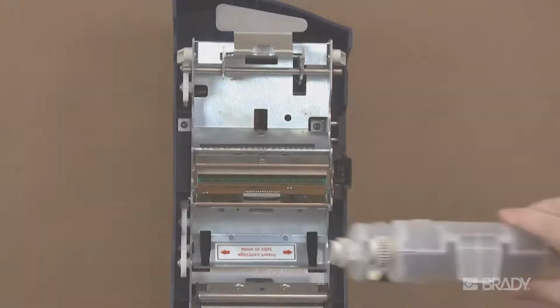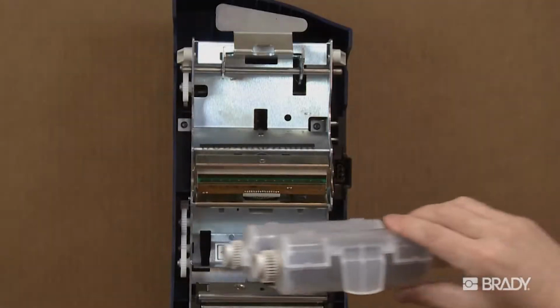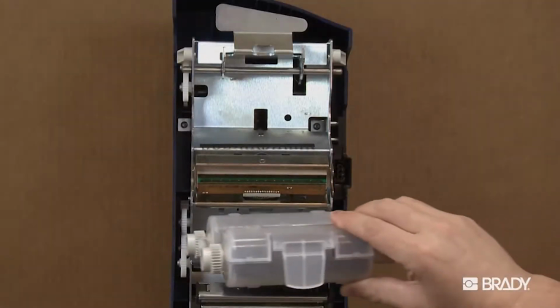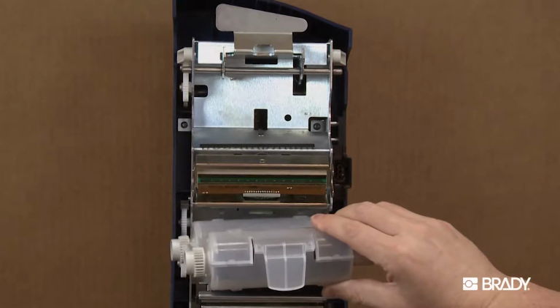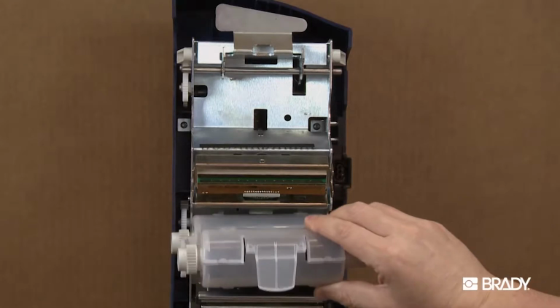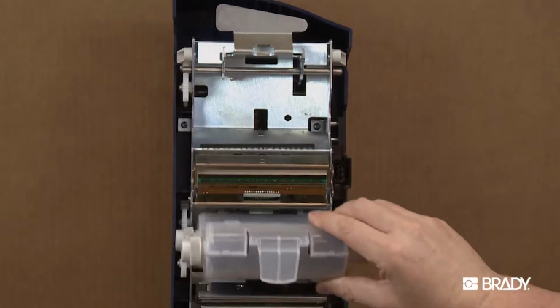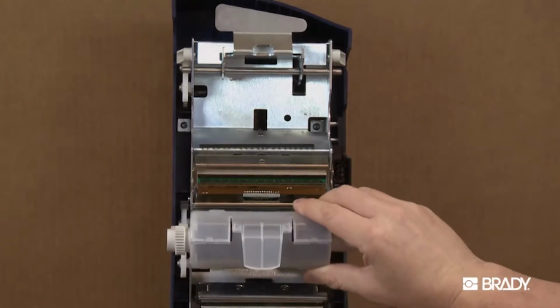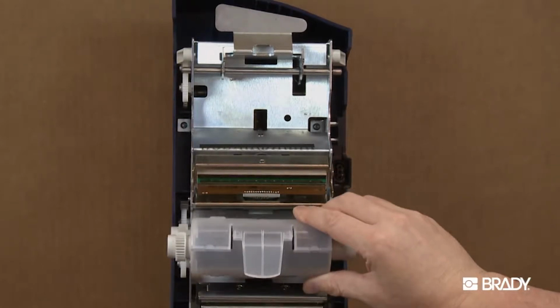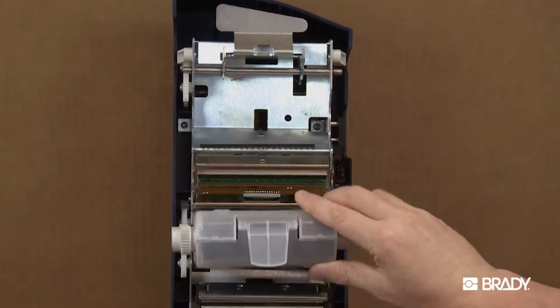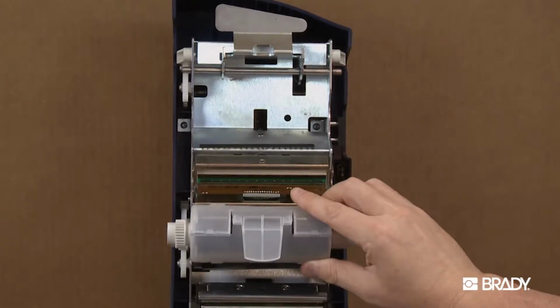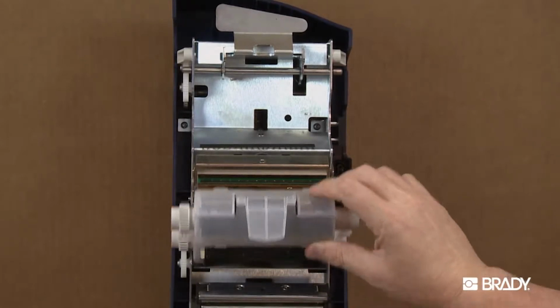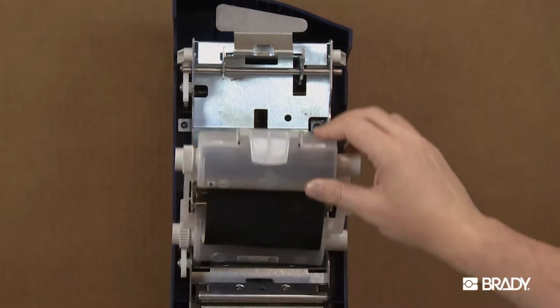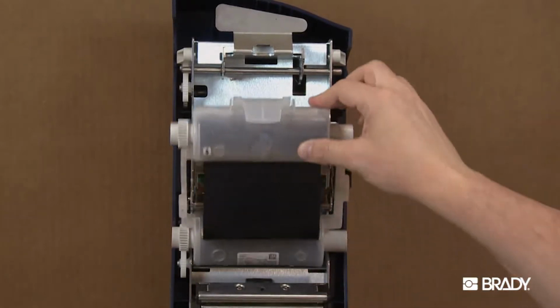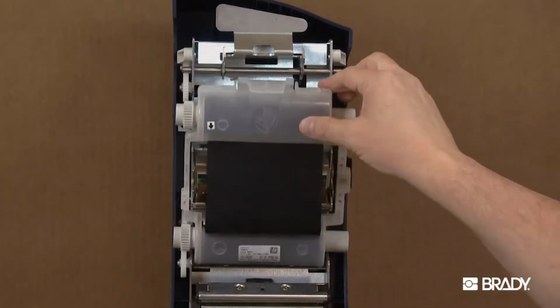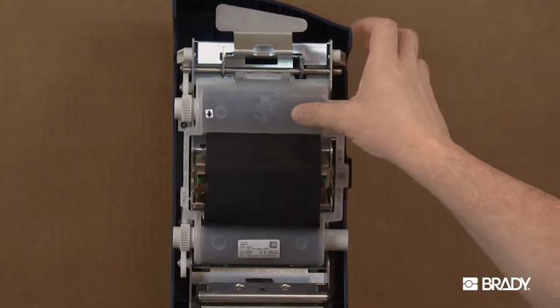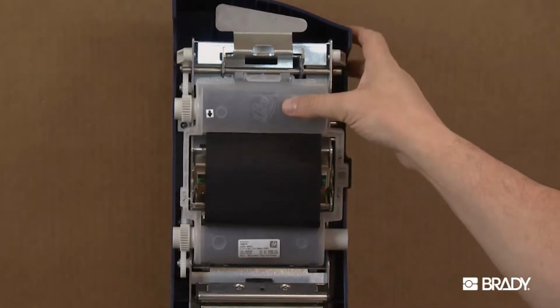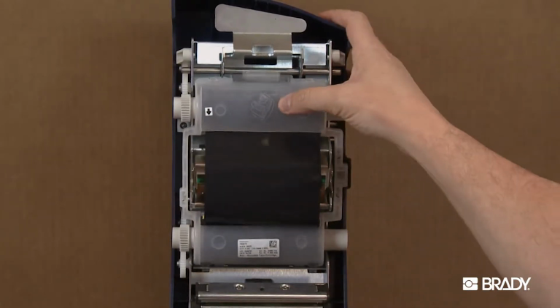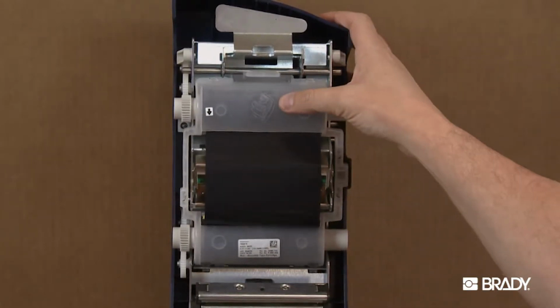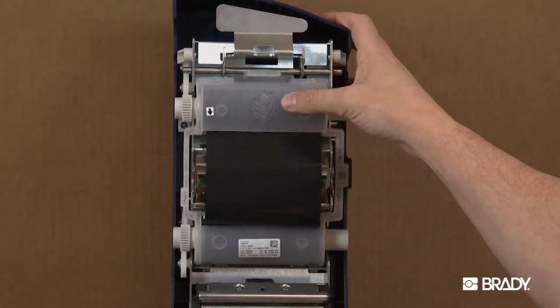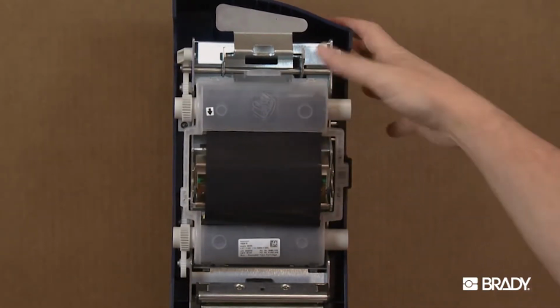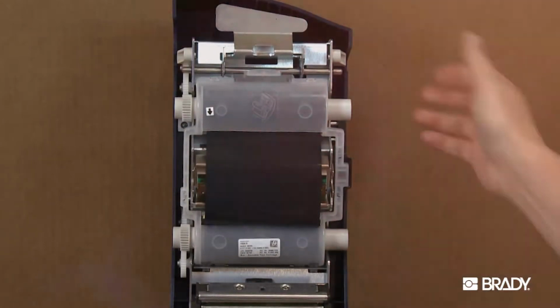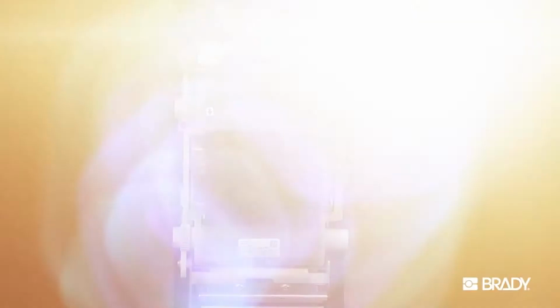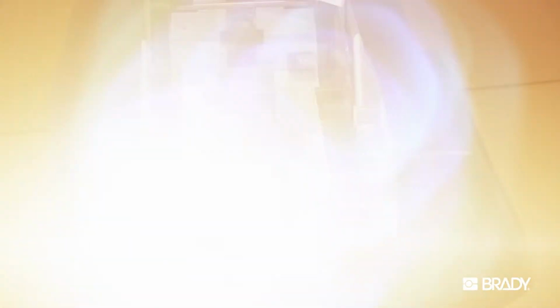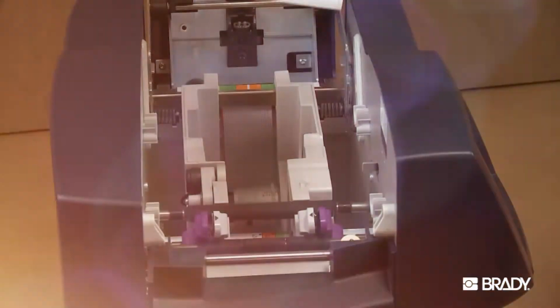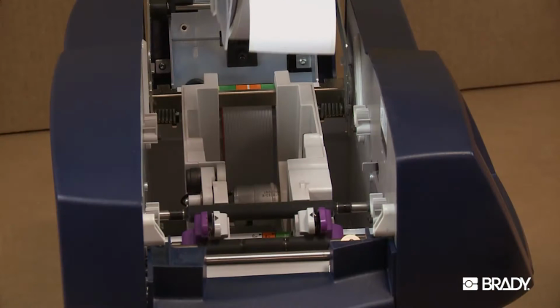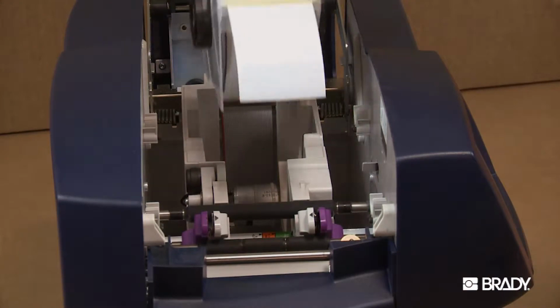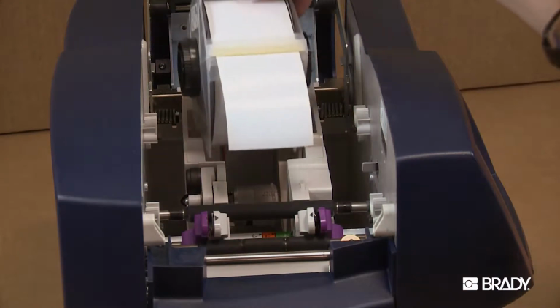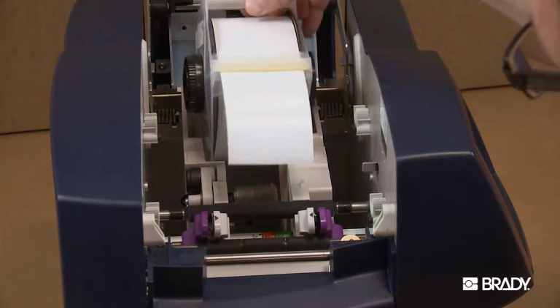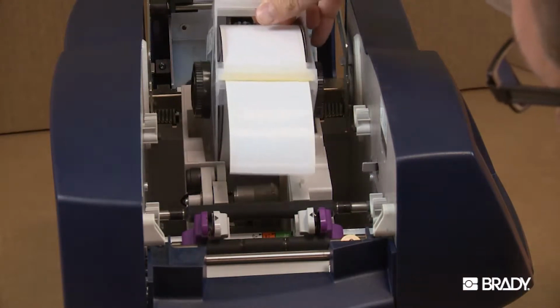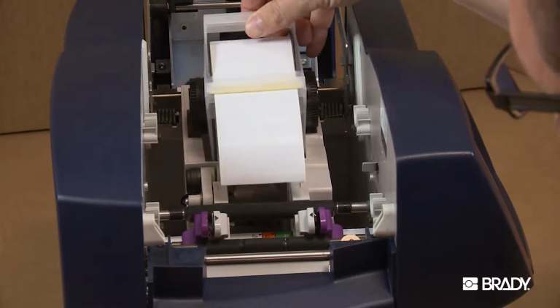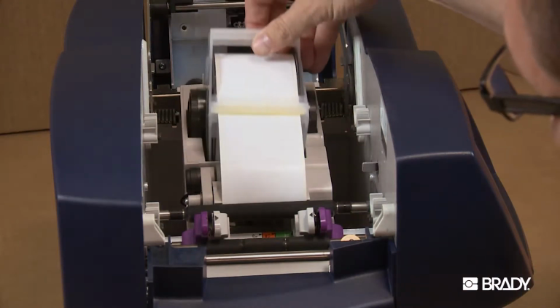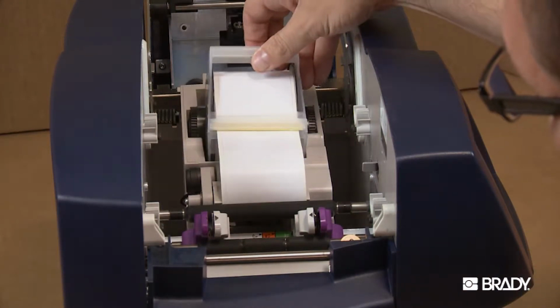Loading the ribbon and label materials into your Brady Globalmark printer is a snap. This video walks you through the simple steps to install your materials.